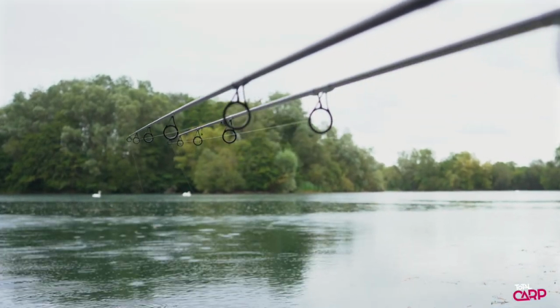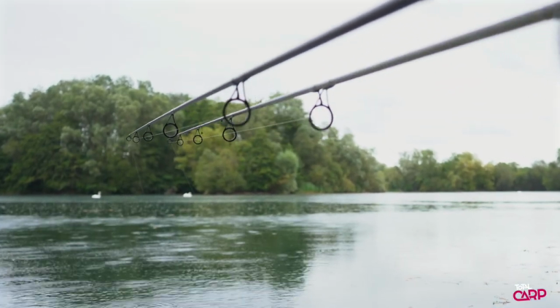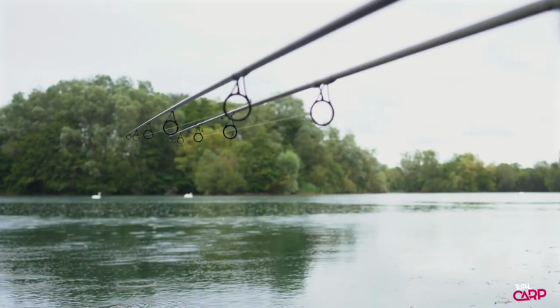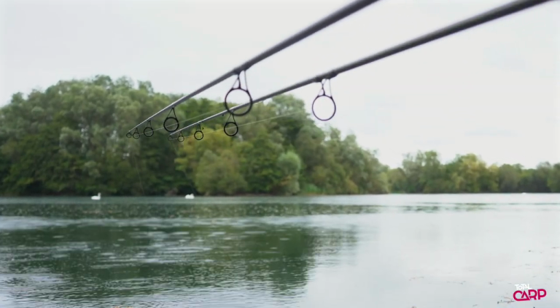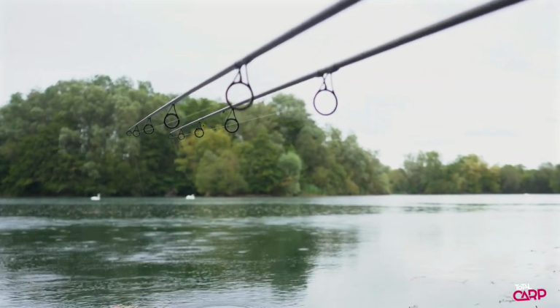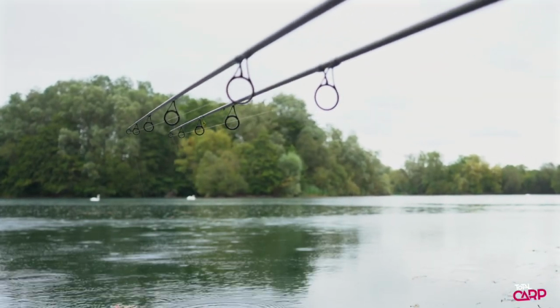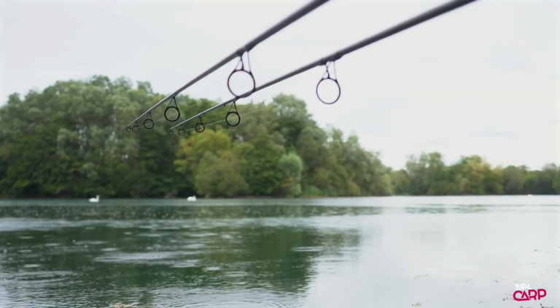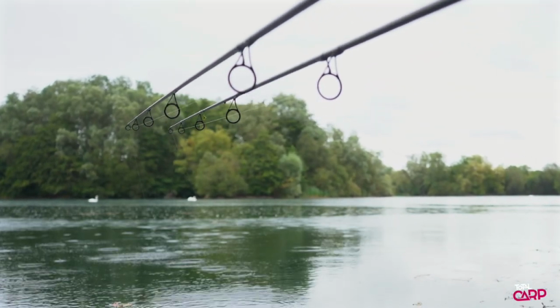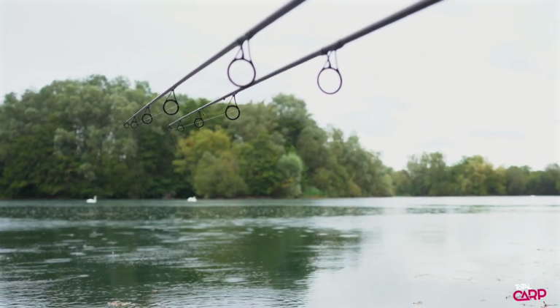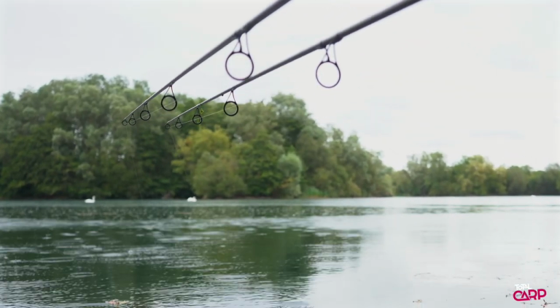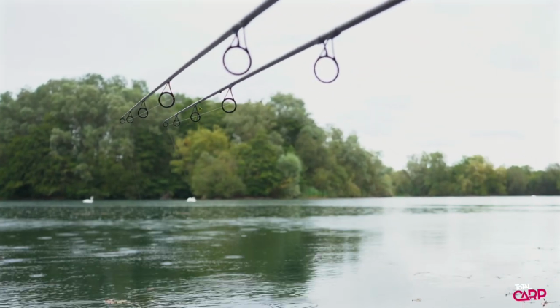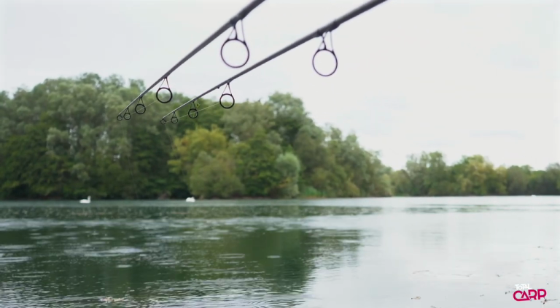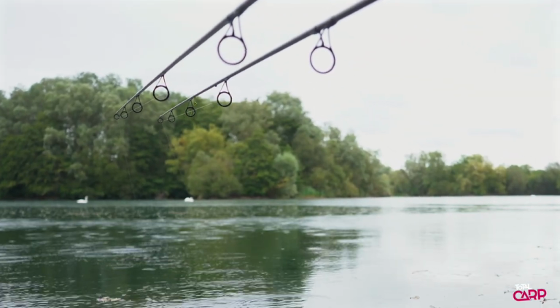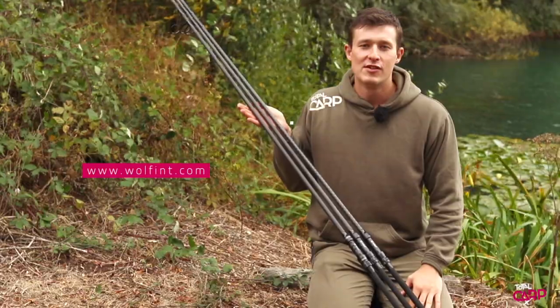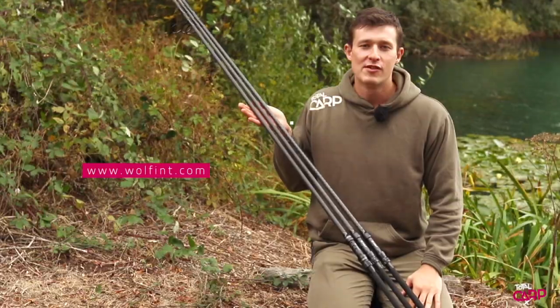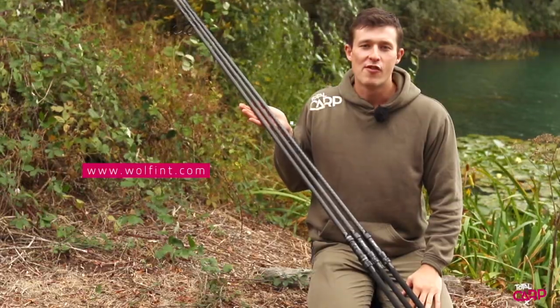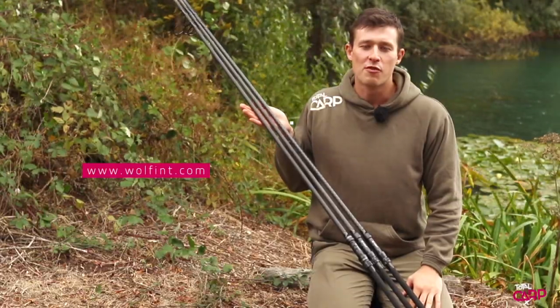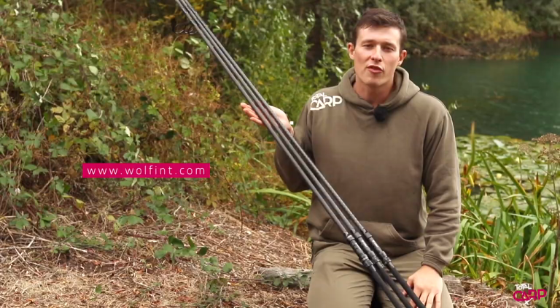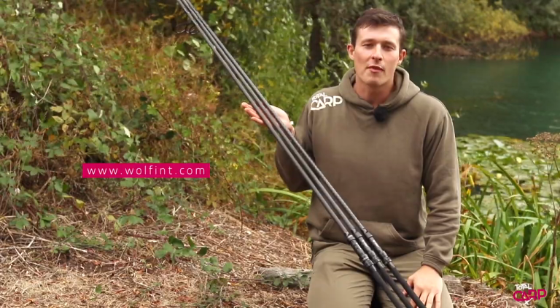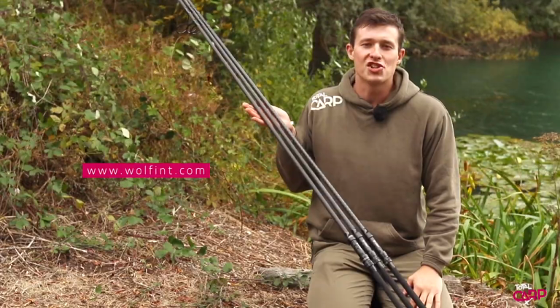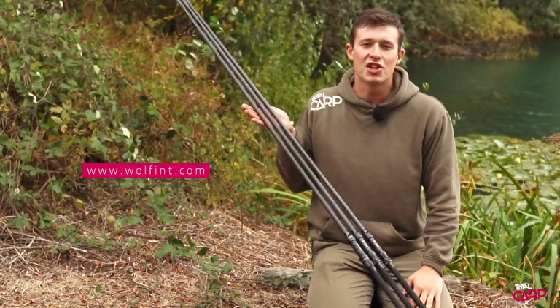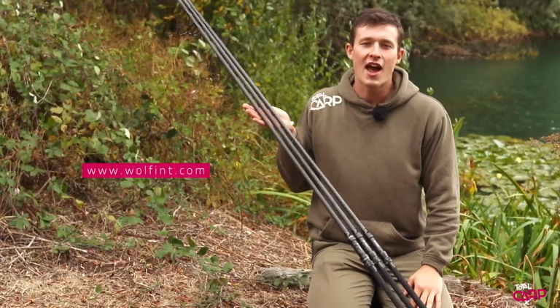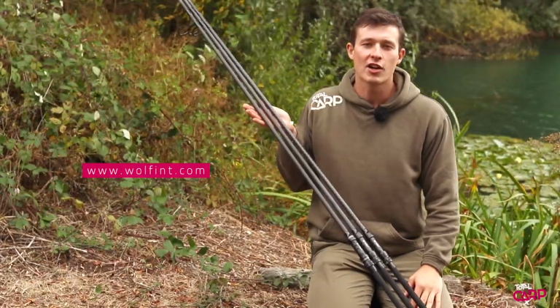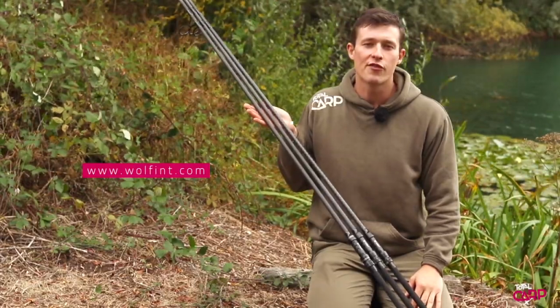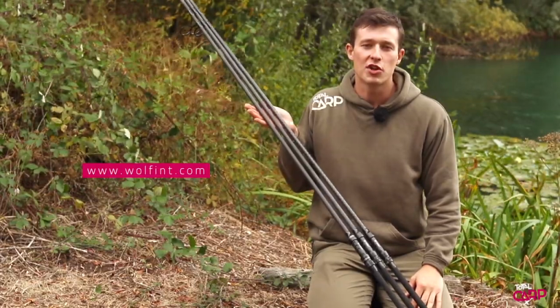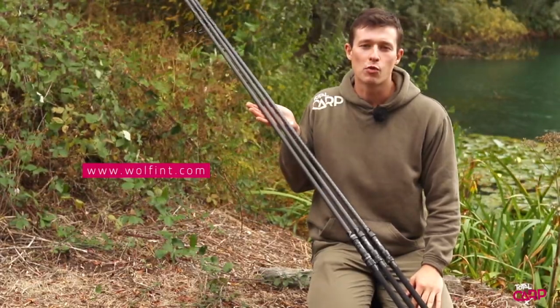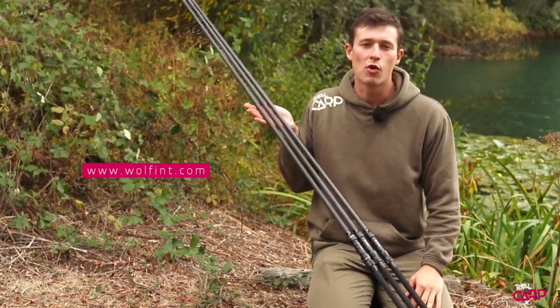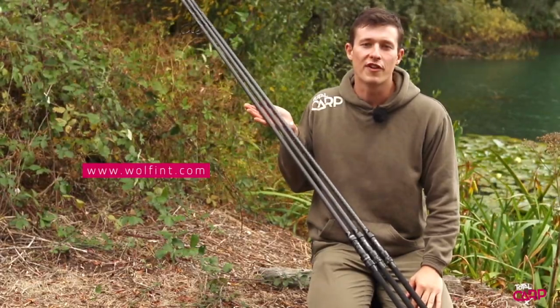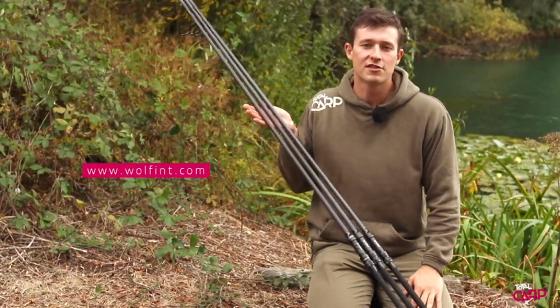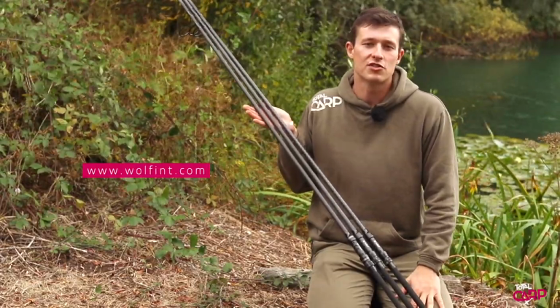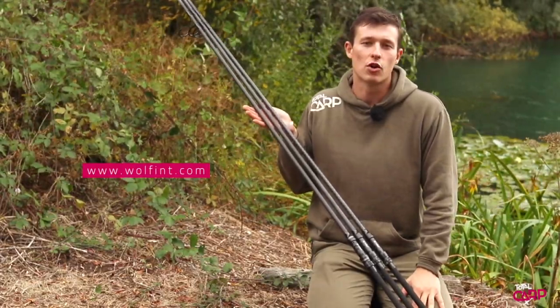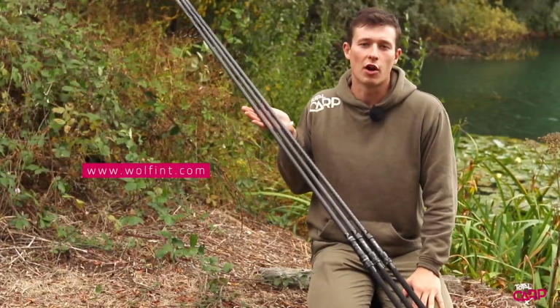So there you go, that's the Wolf X series. For more information head over to wolfintz.com.